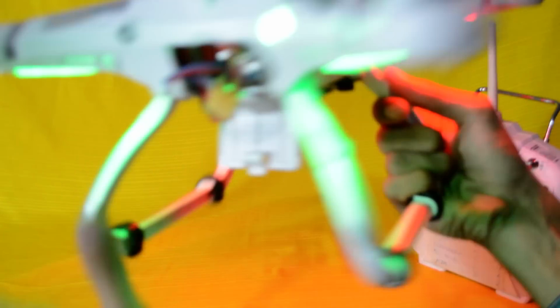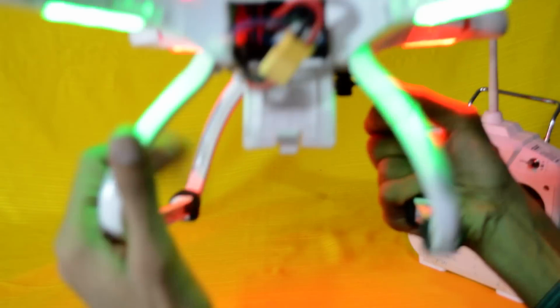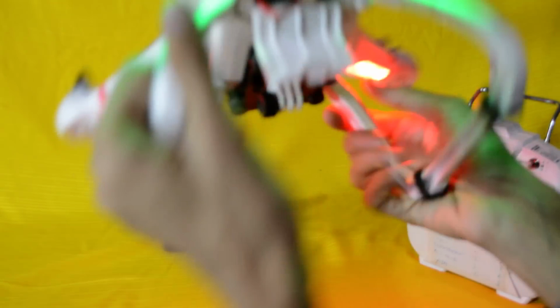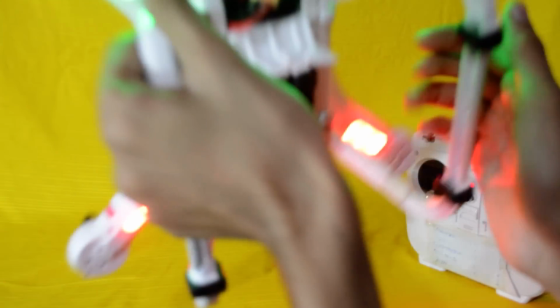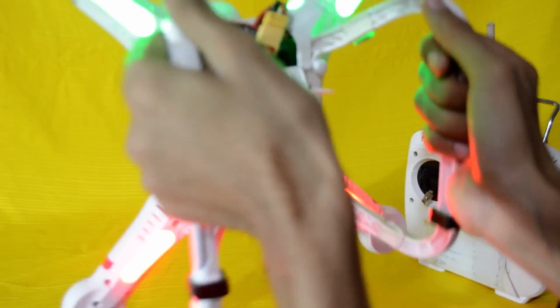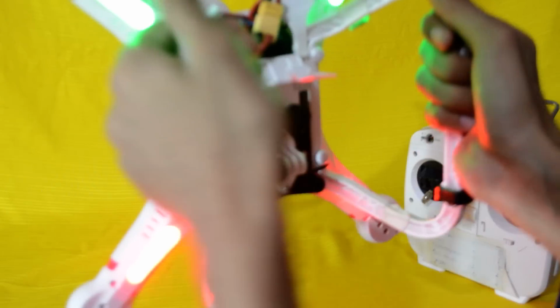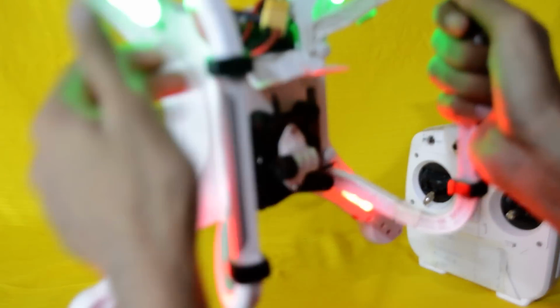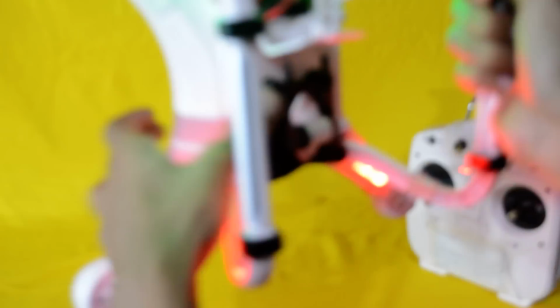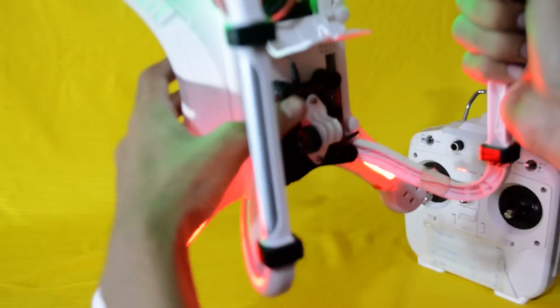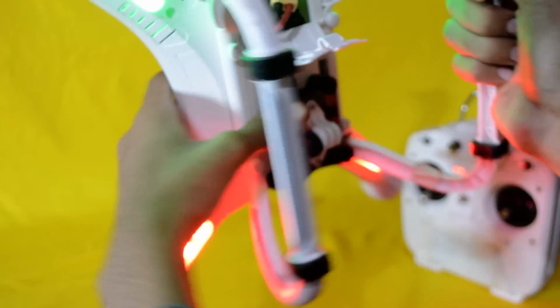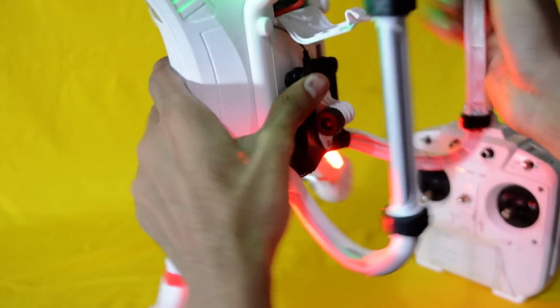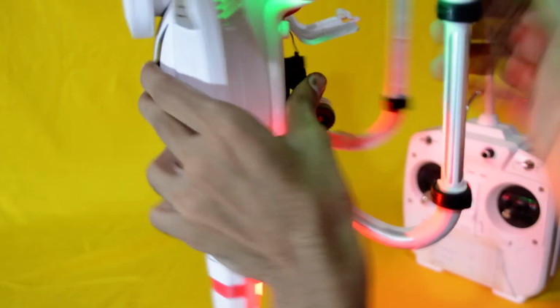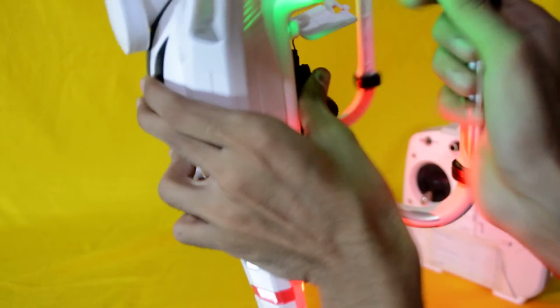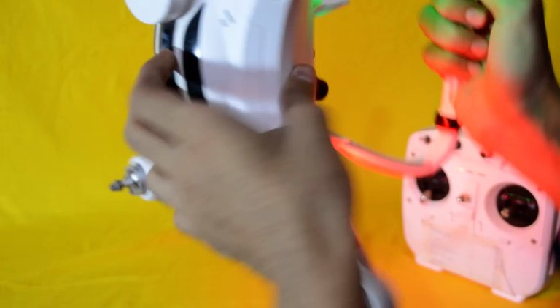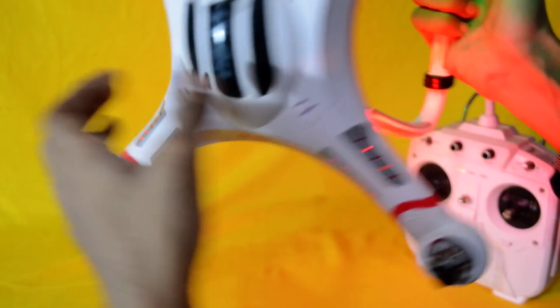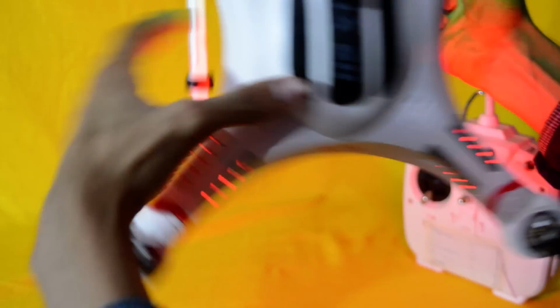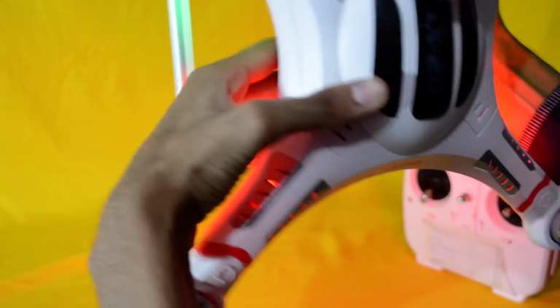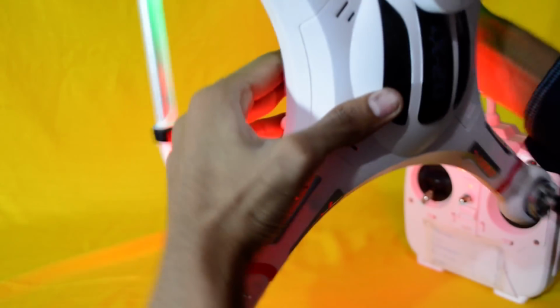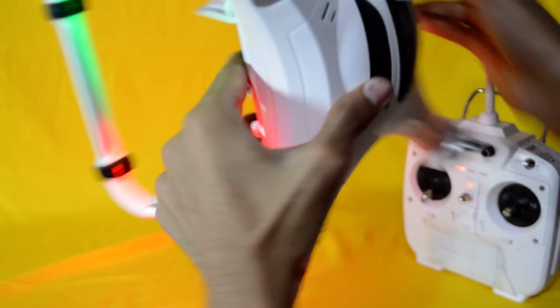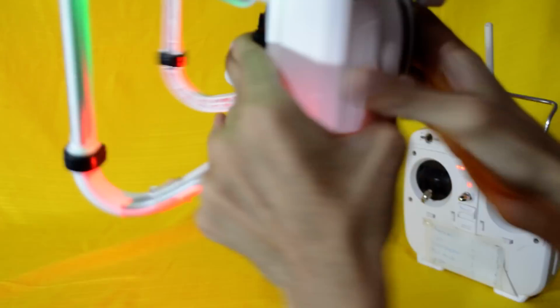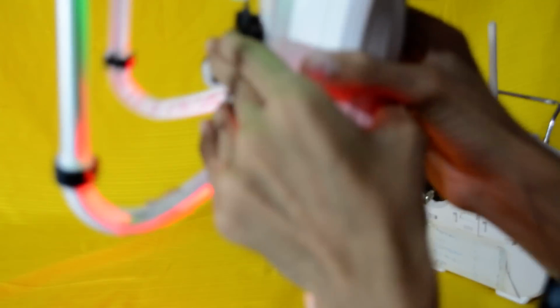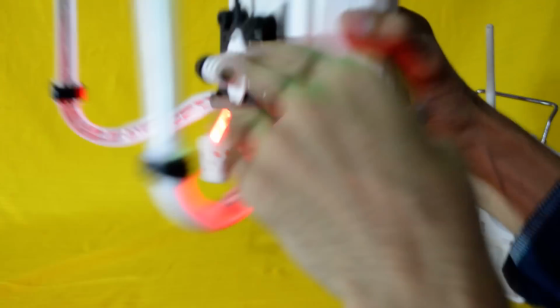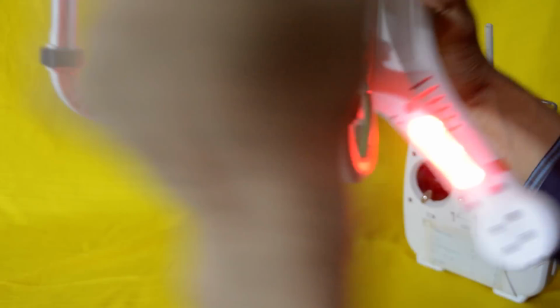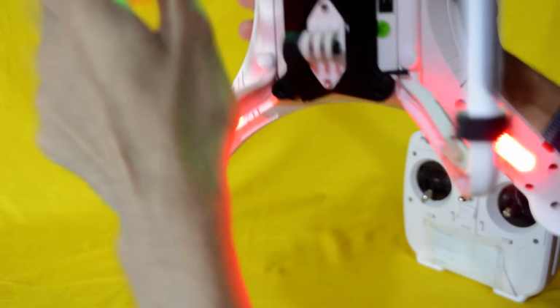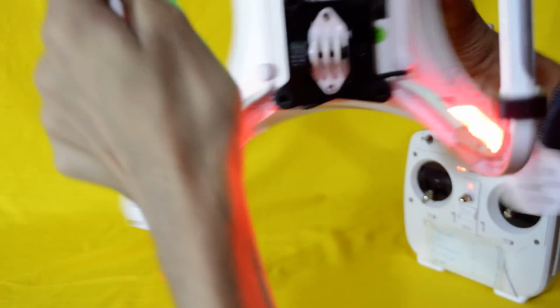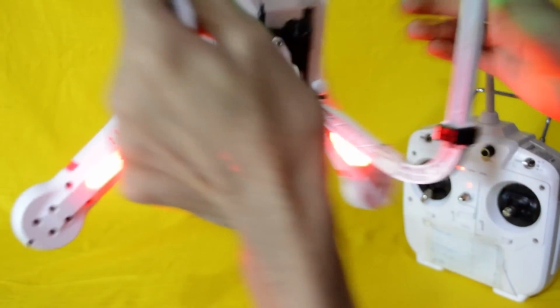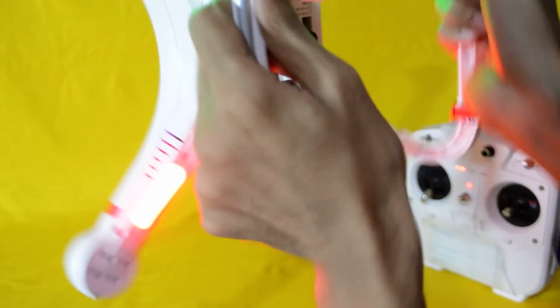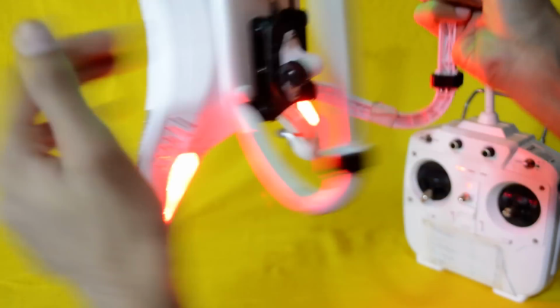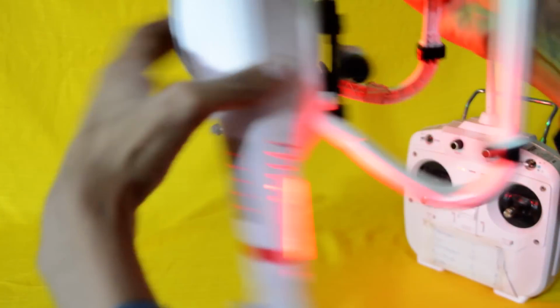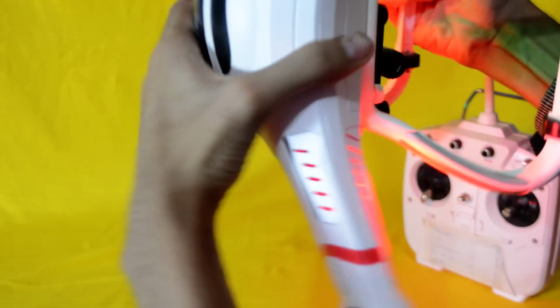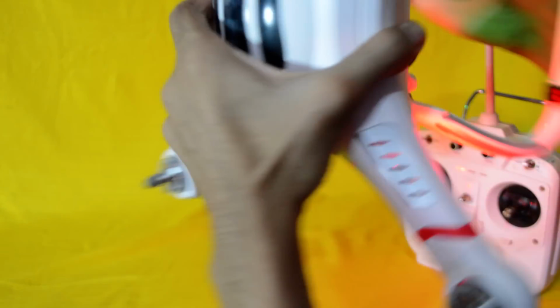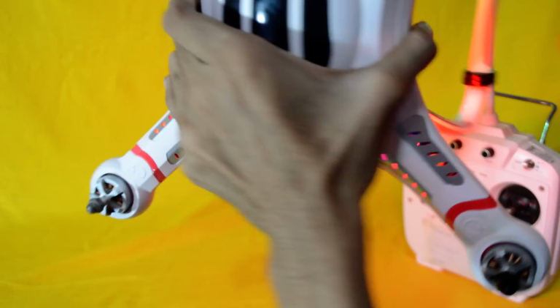If you are indoors, you may need more rotations. Now we will do nose down and move the quadcopter six times, or more than that if you are indoors.